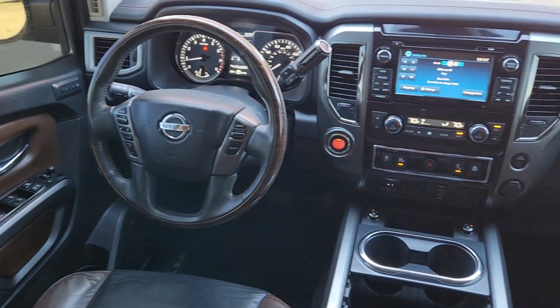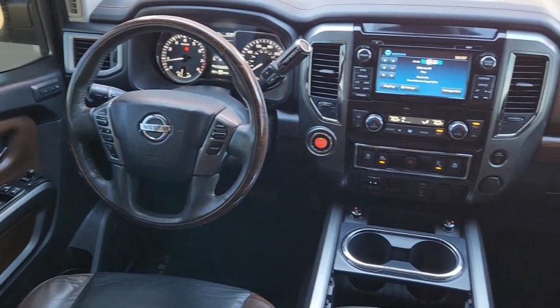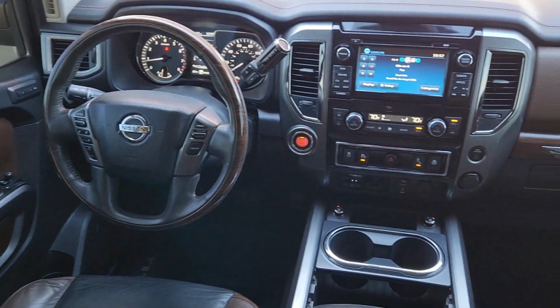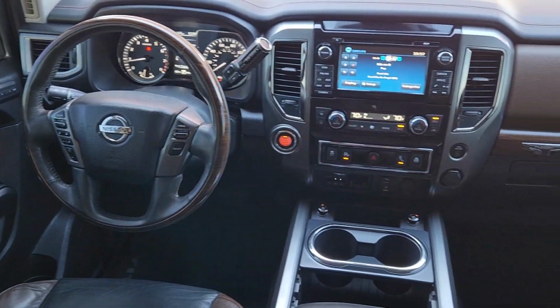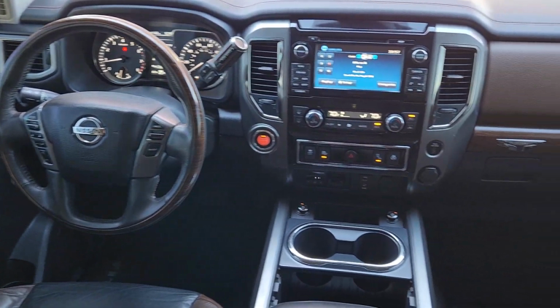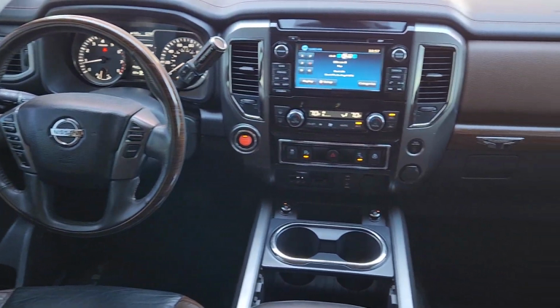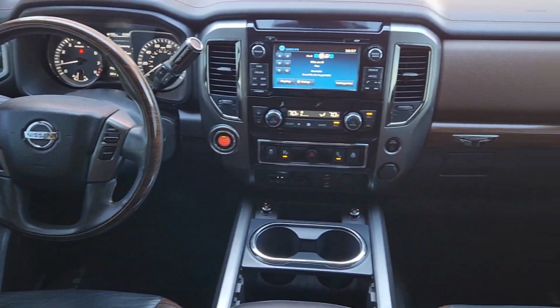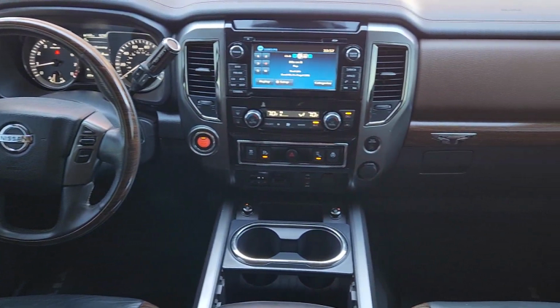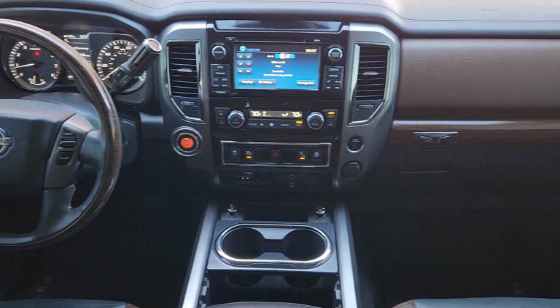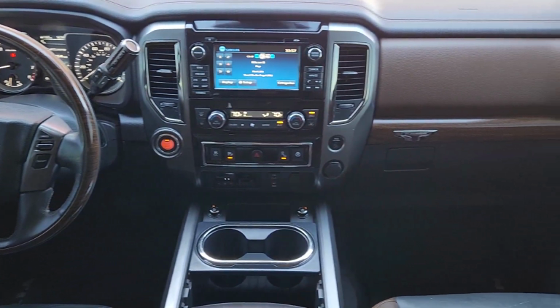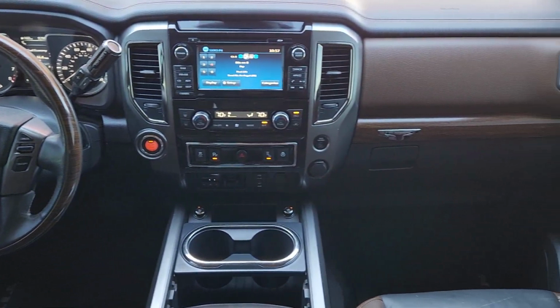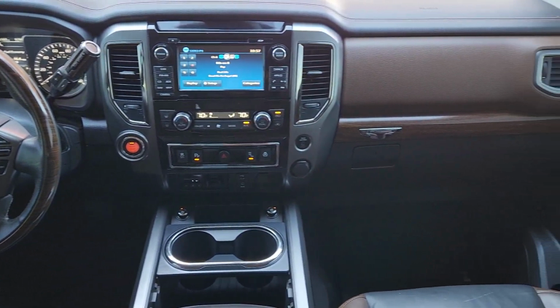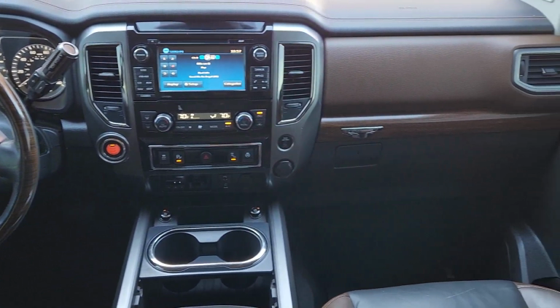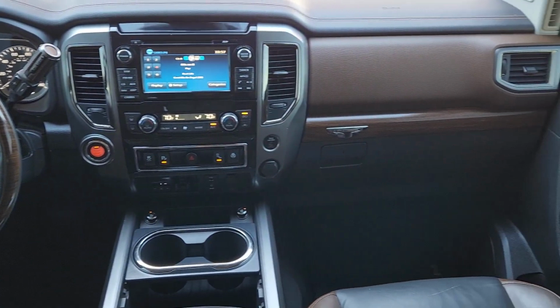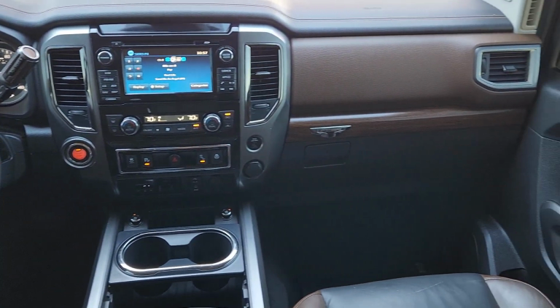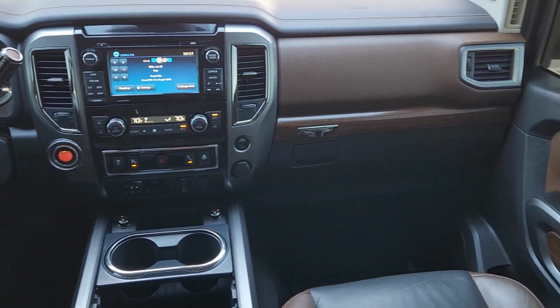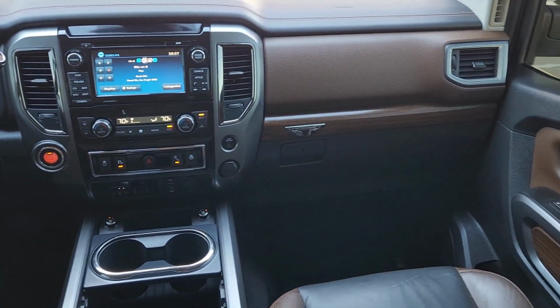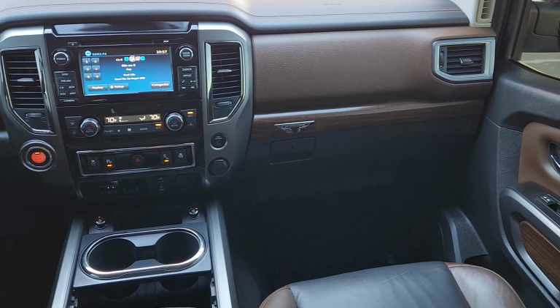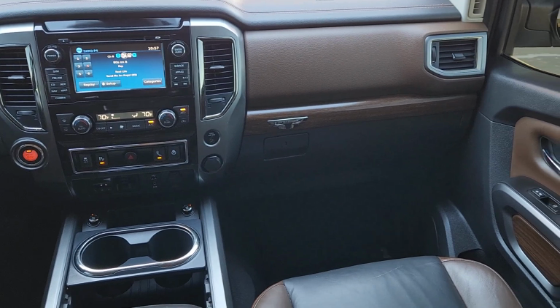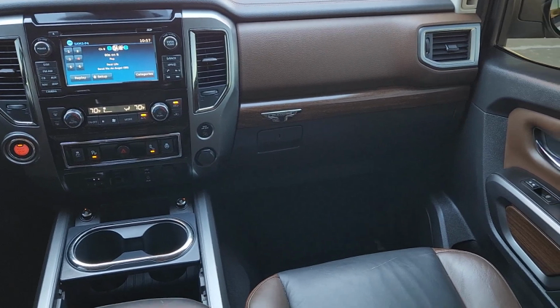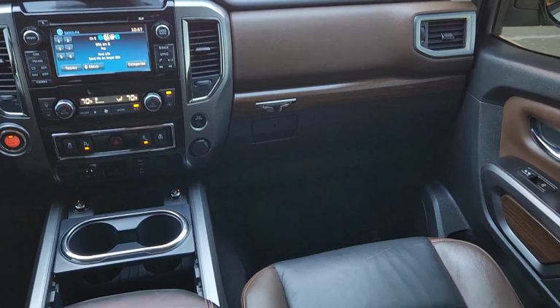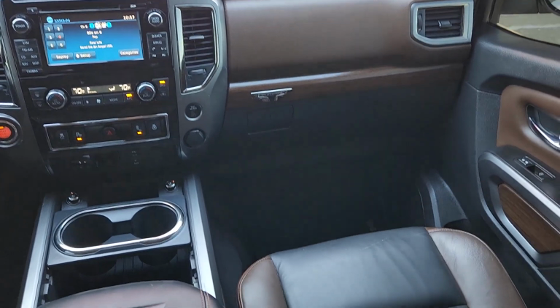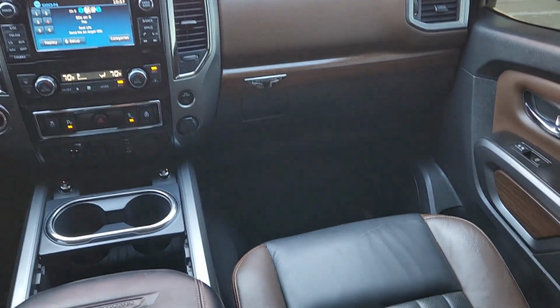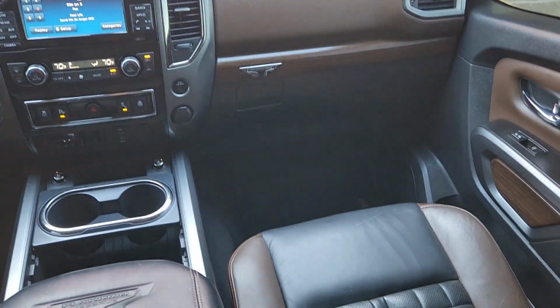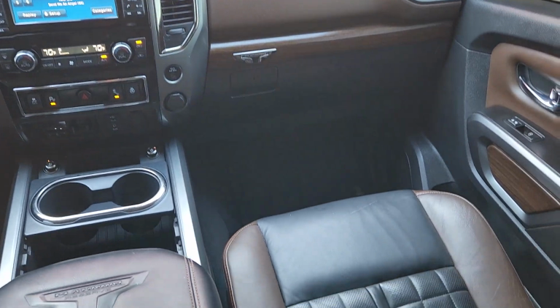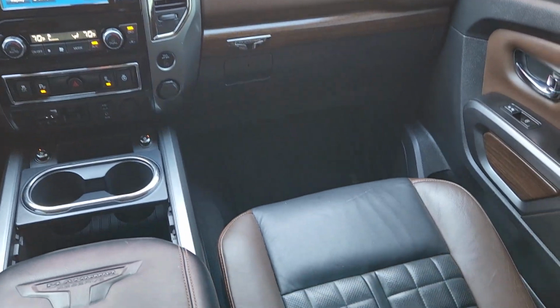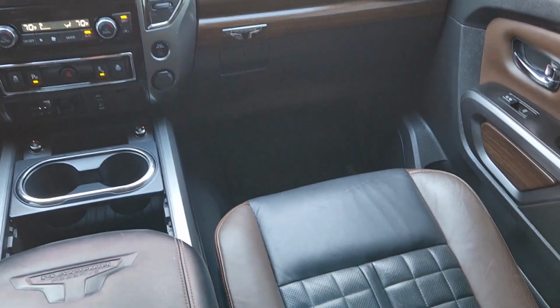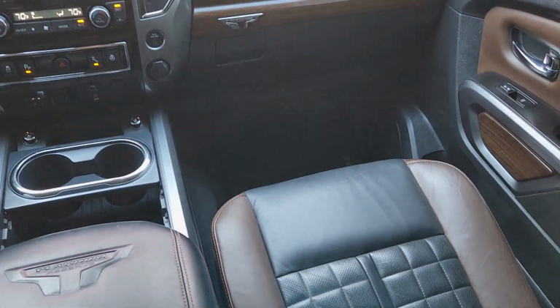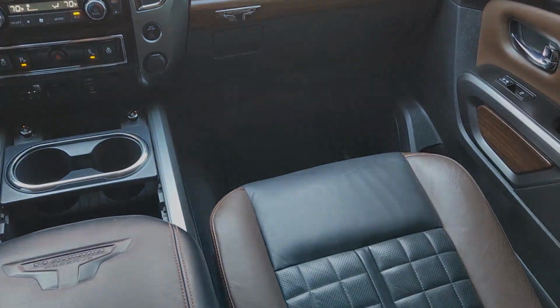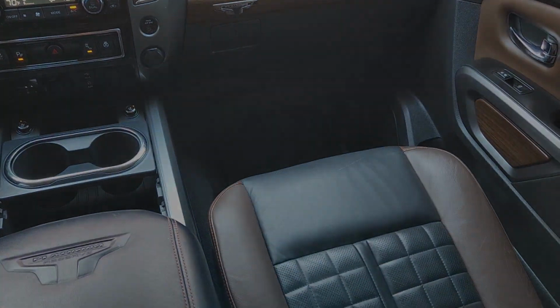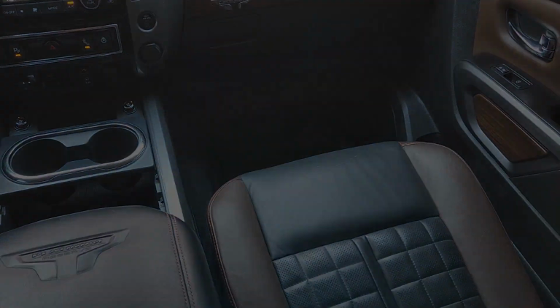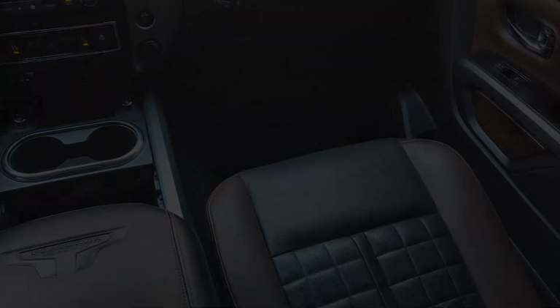Heated mirrors, cooled front seat, heated rear seat, power passenger seat, chrome wheels.